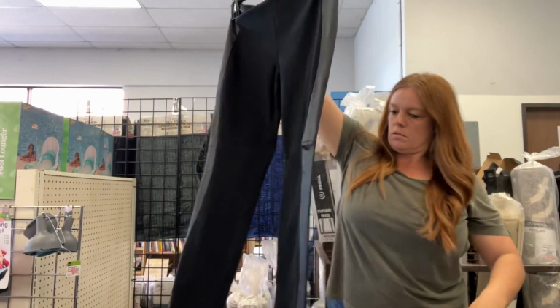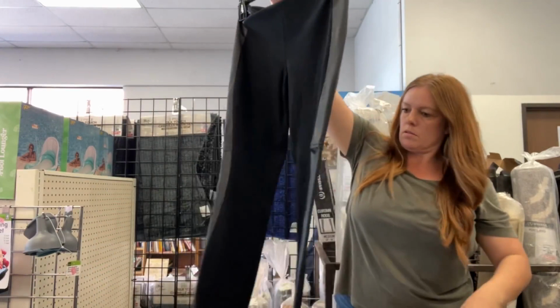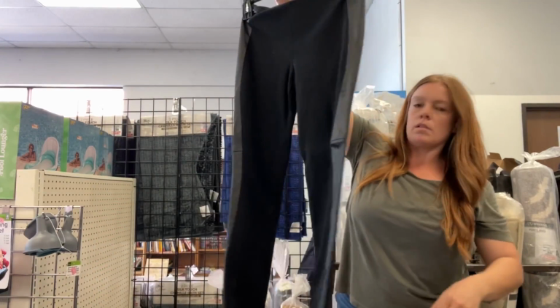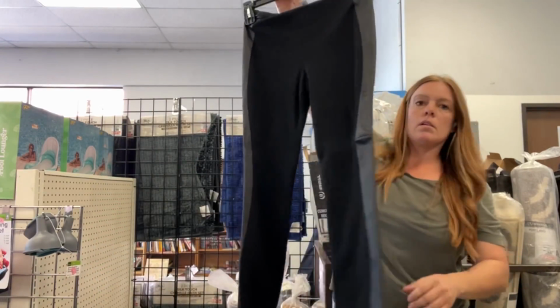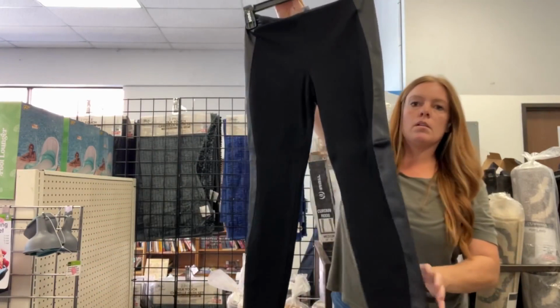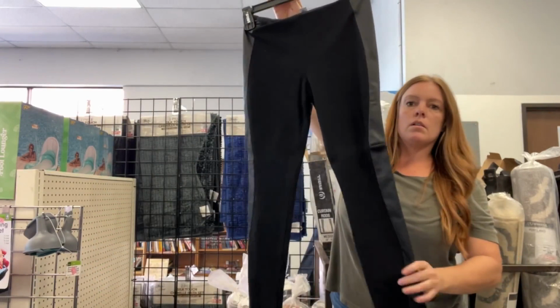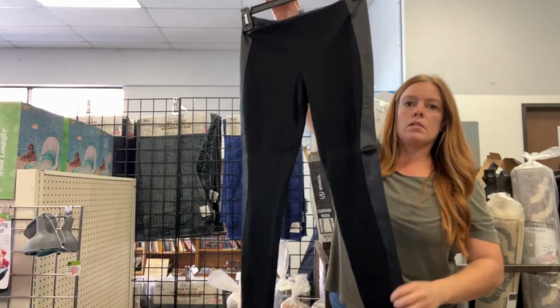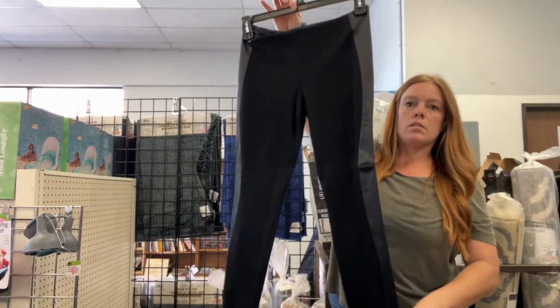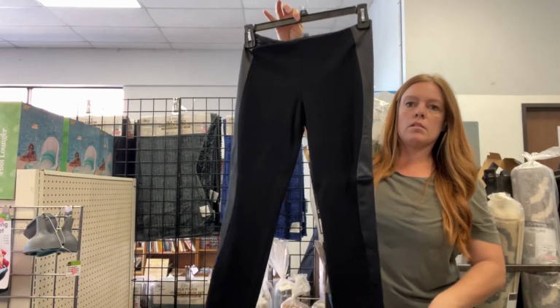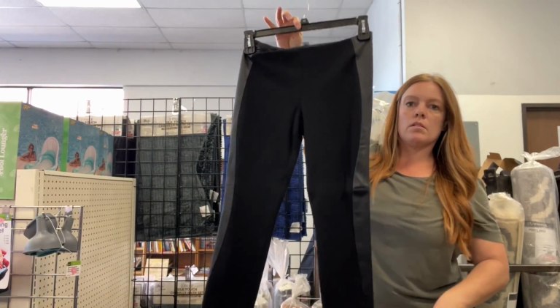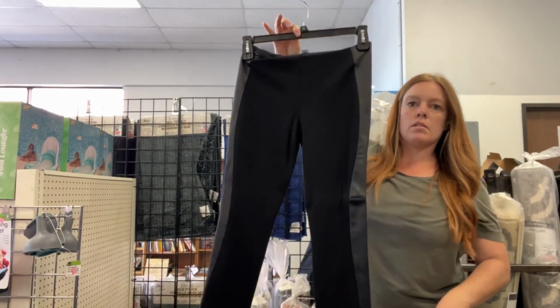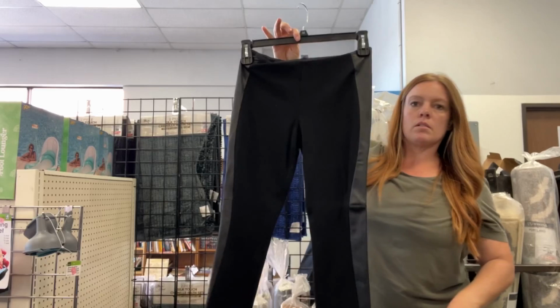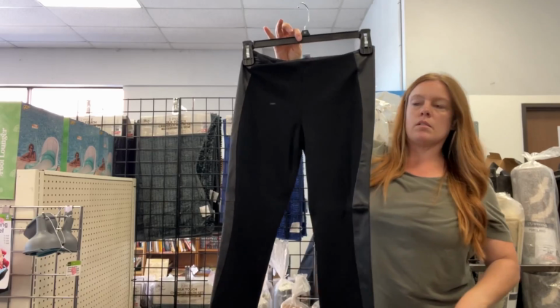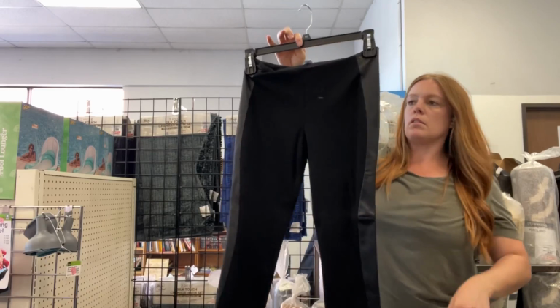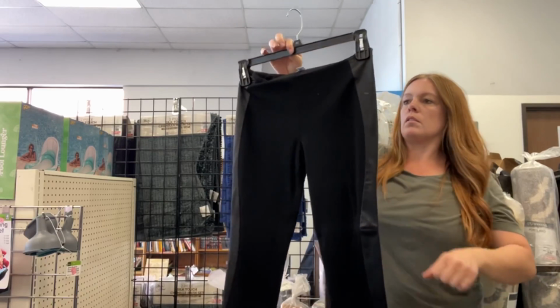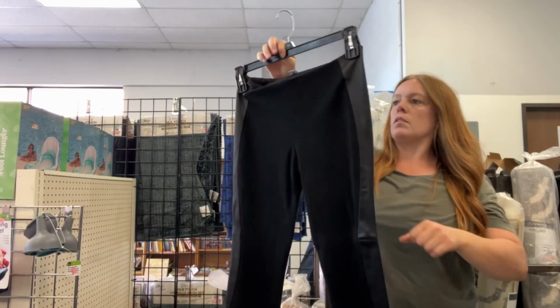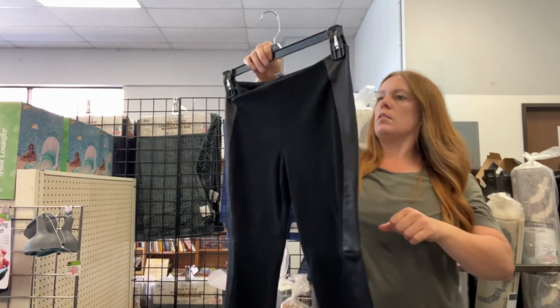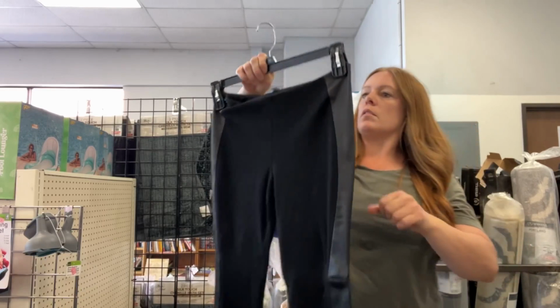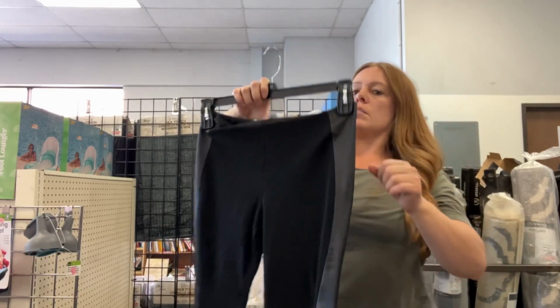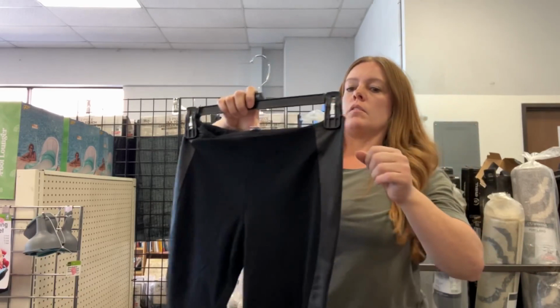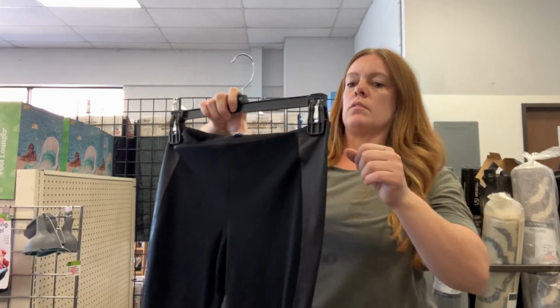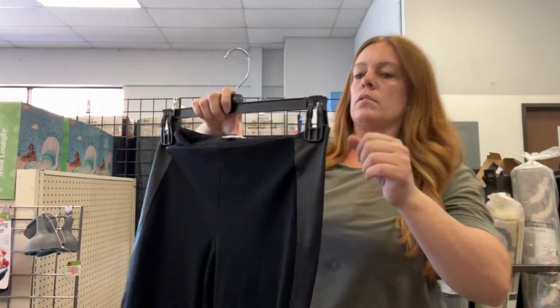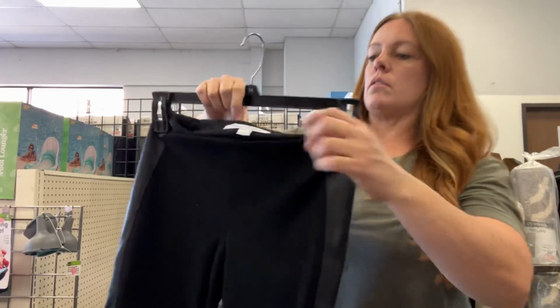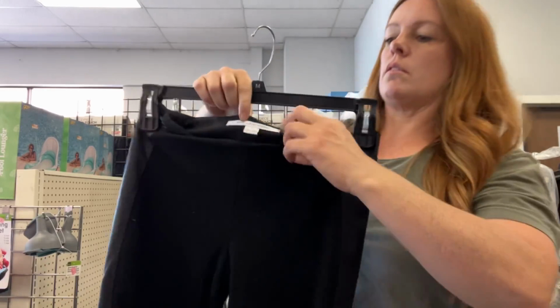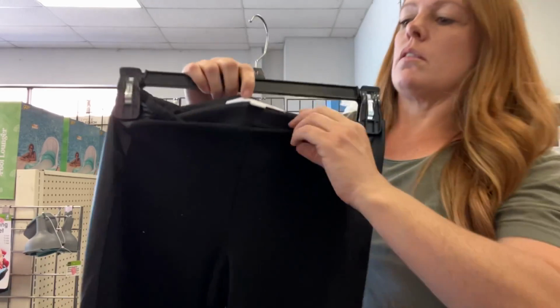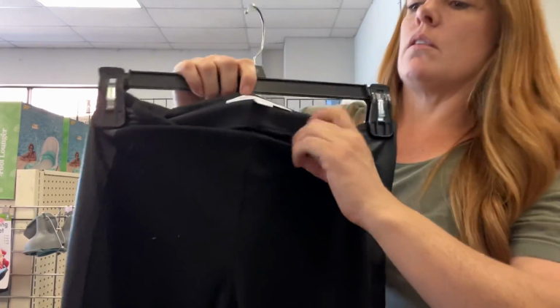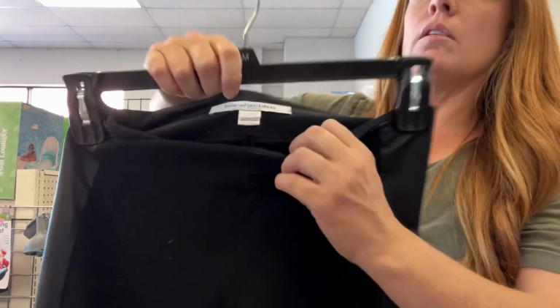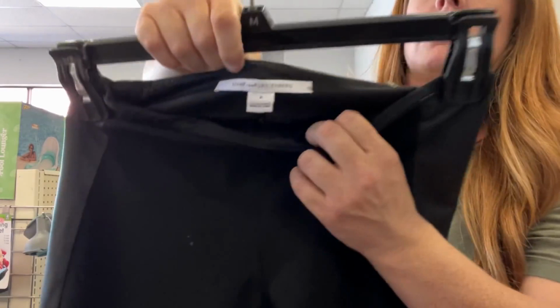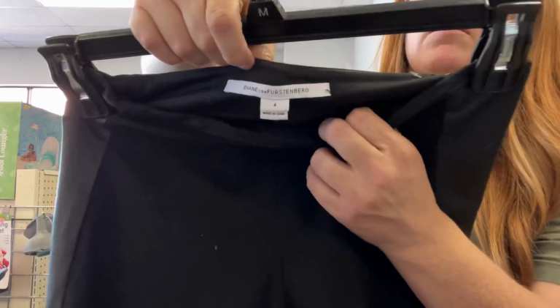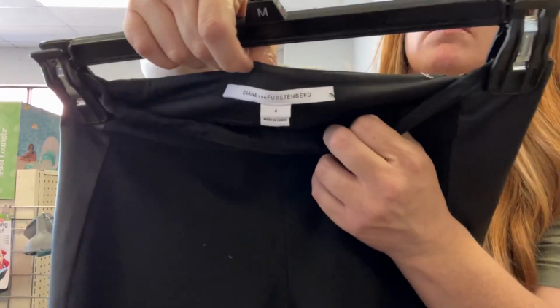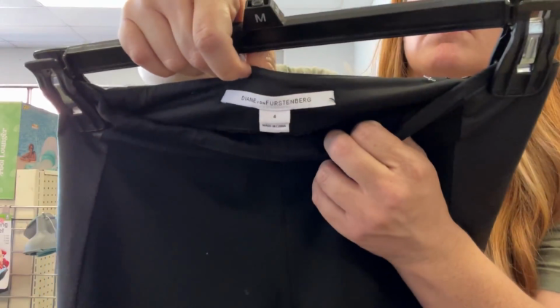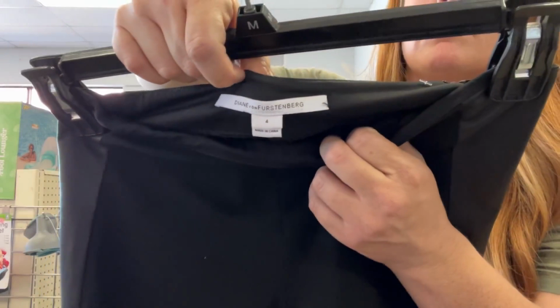None of this has been listed while I'm making this video, but all of it will be listed by the time this video goes up.